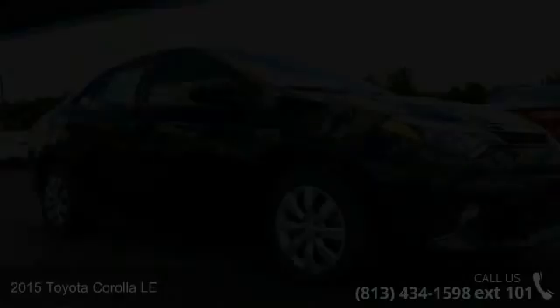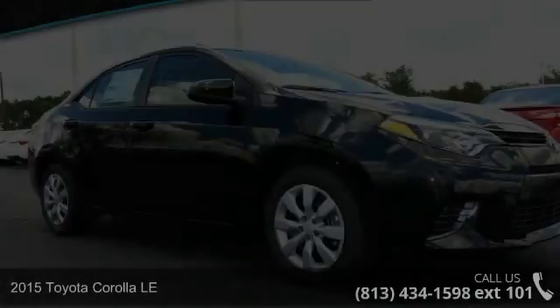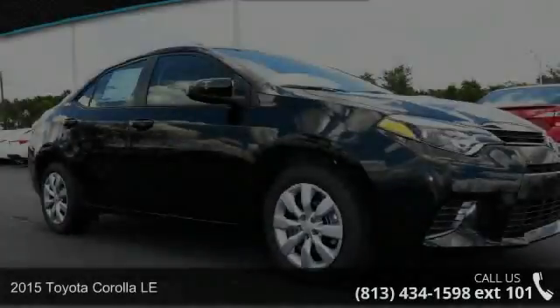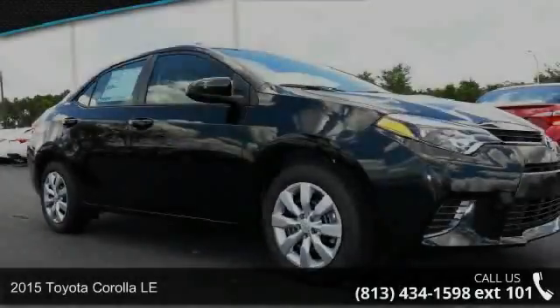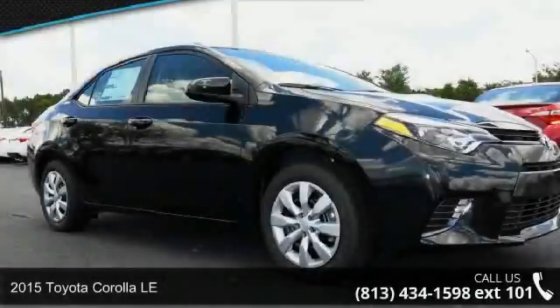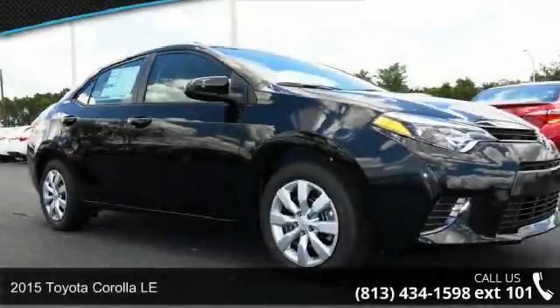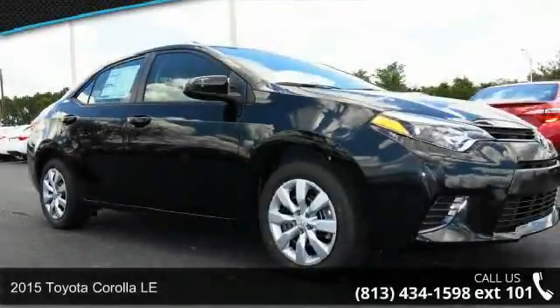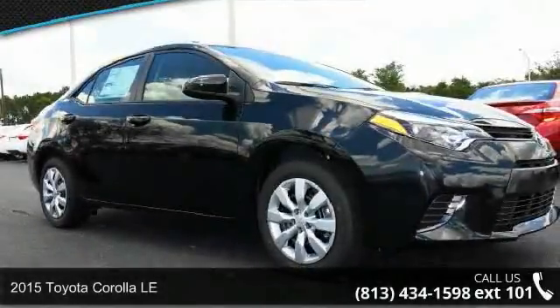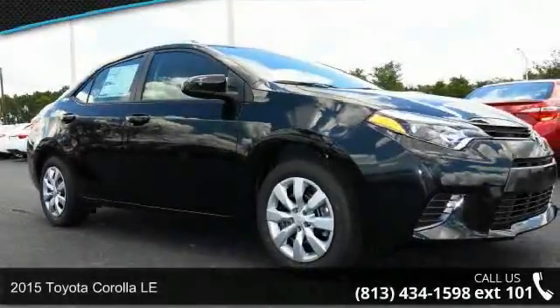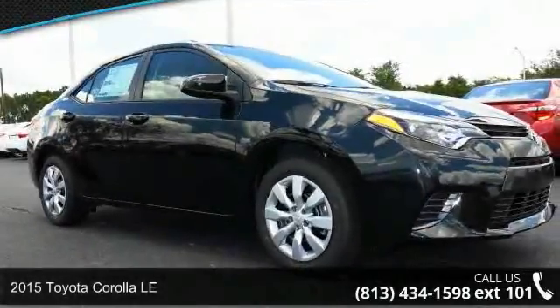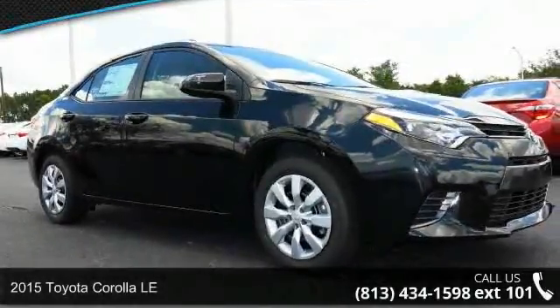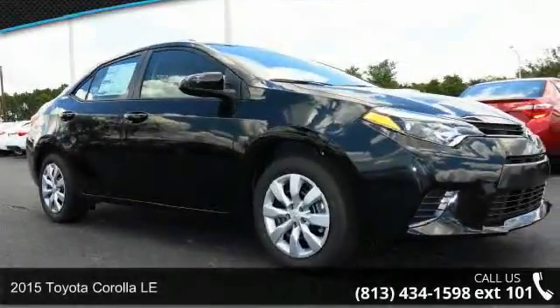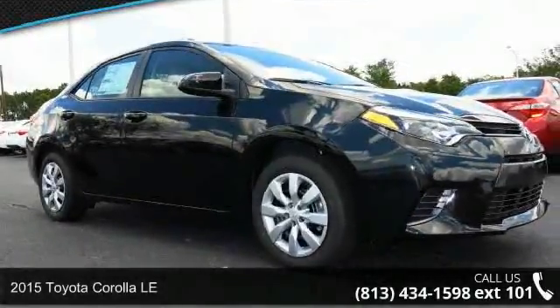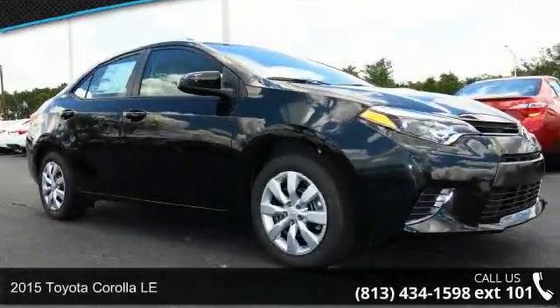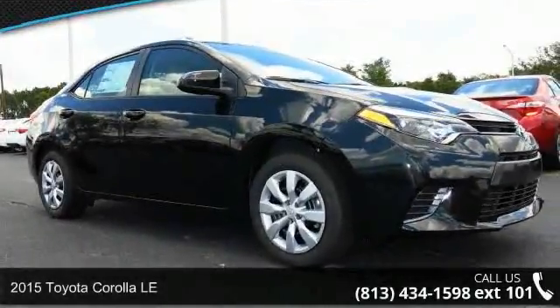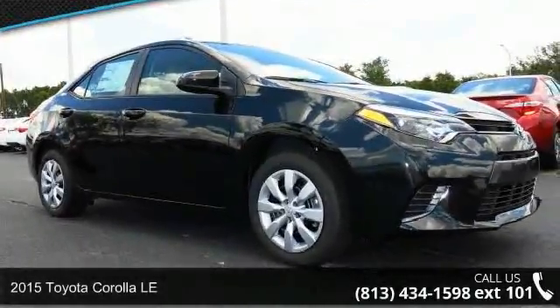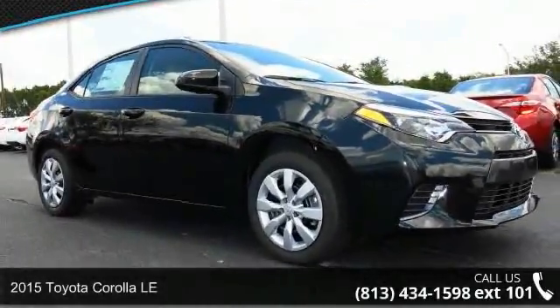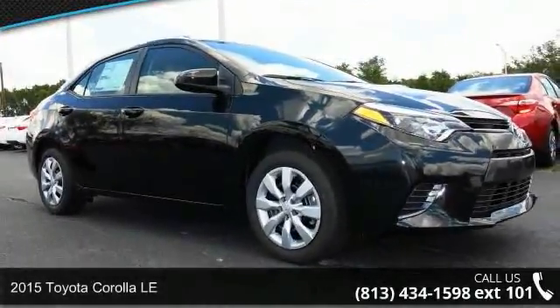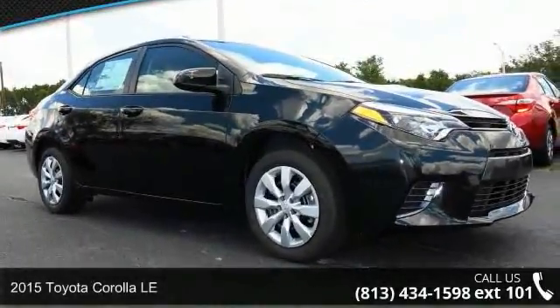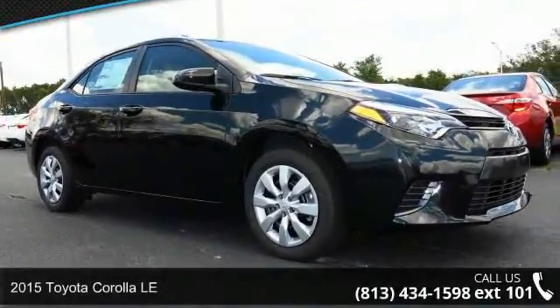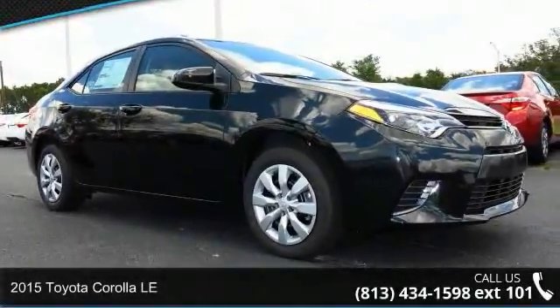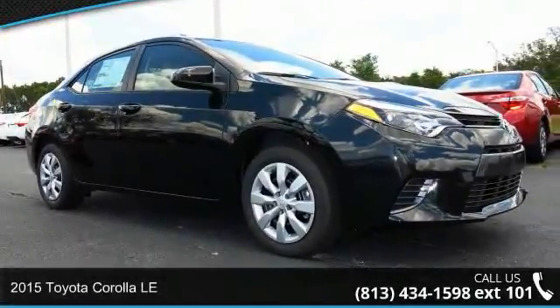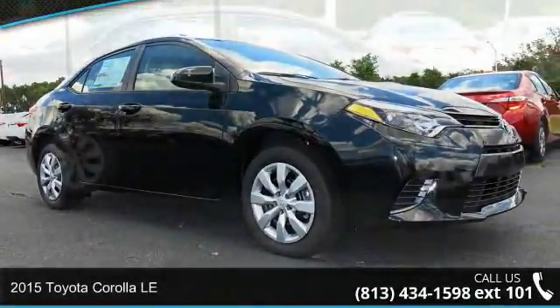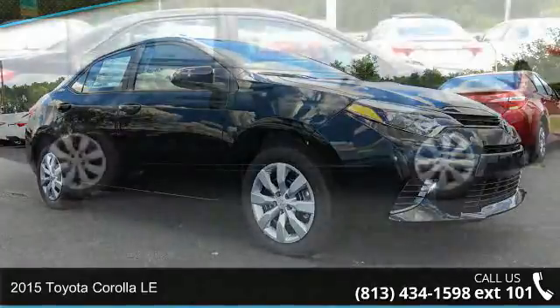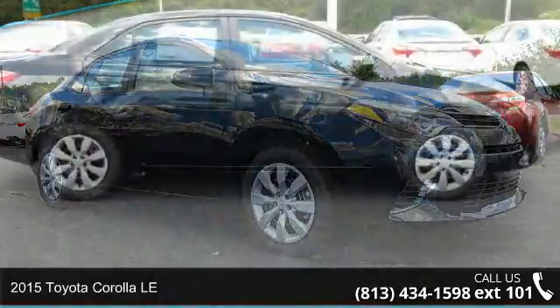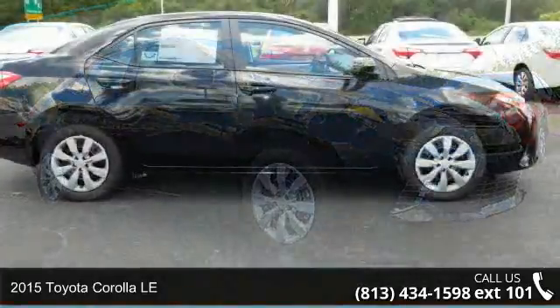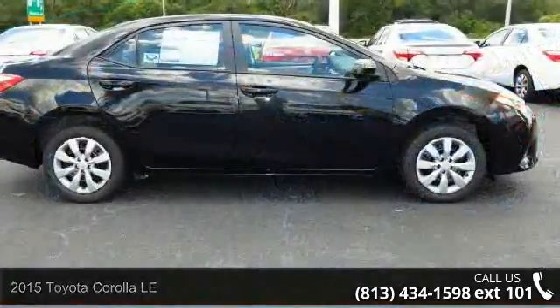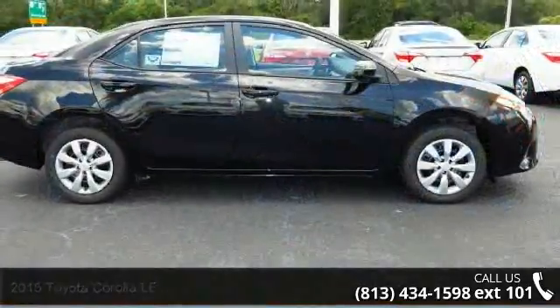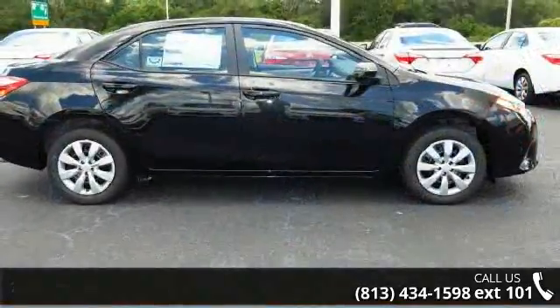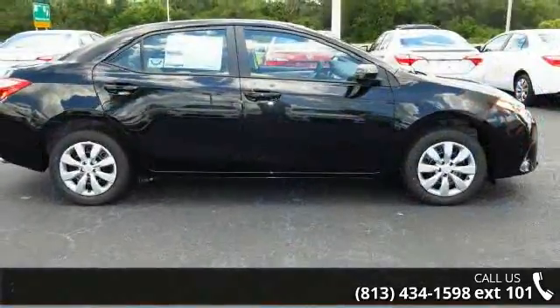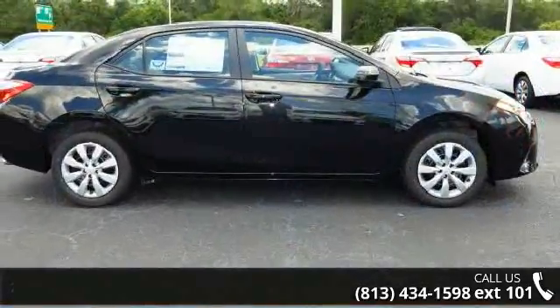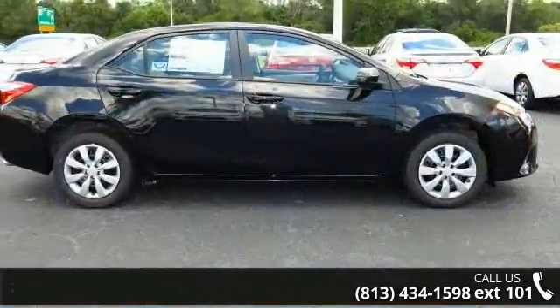Presenting the 2015 Toyota Corolla LE. If you are looking for an automobile with great features, look no further.